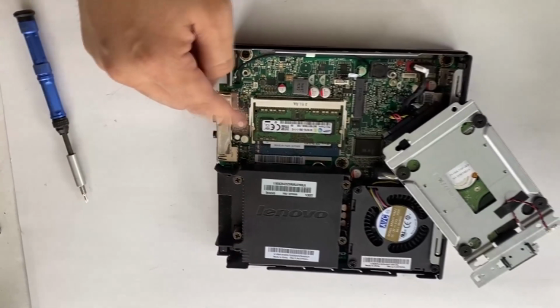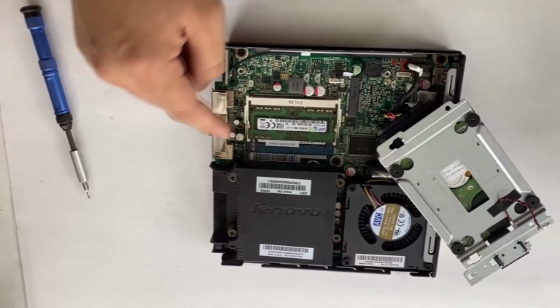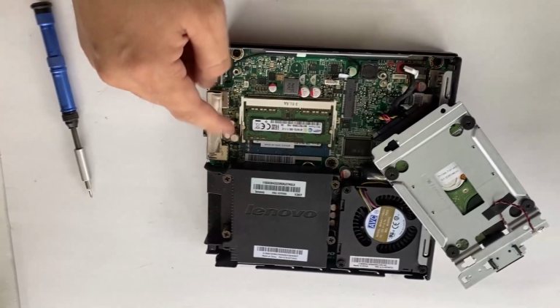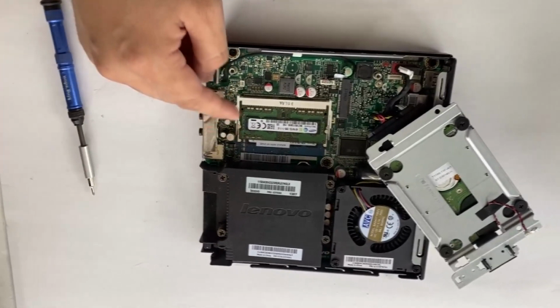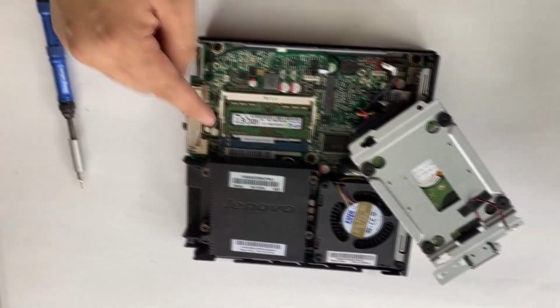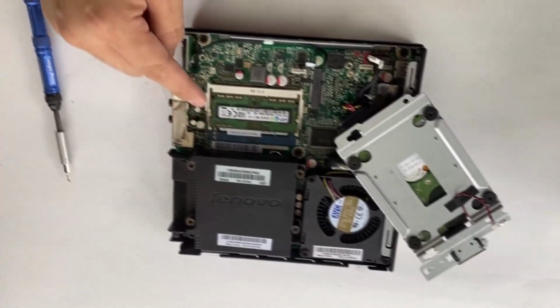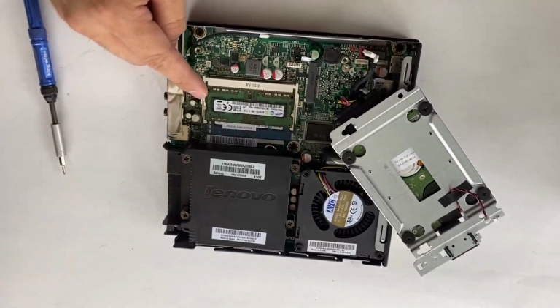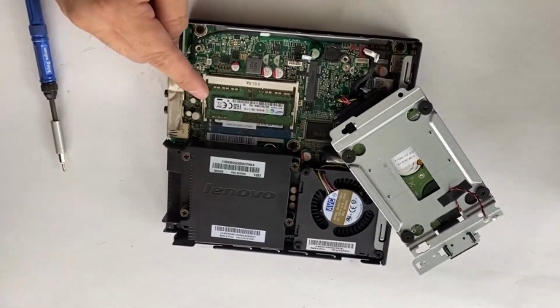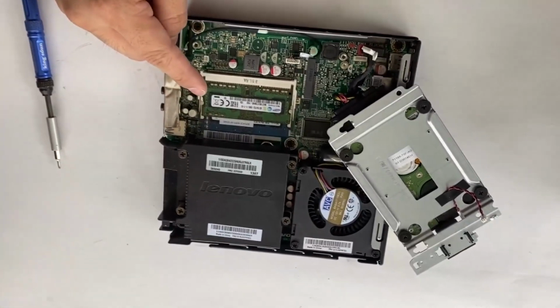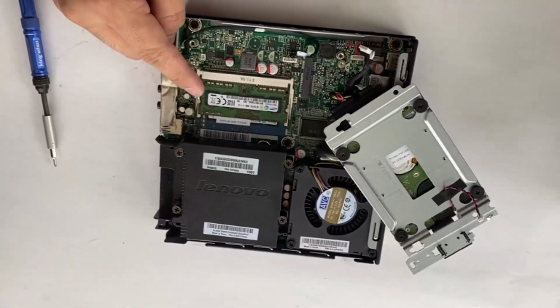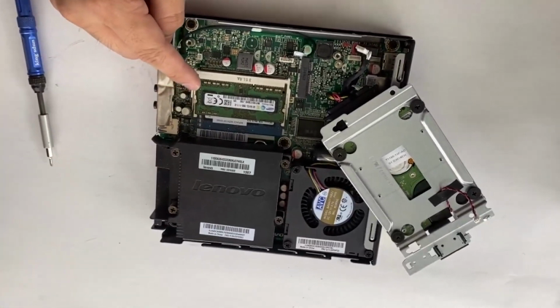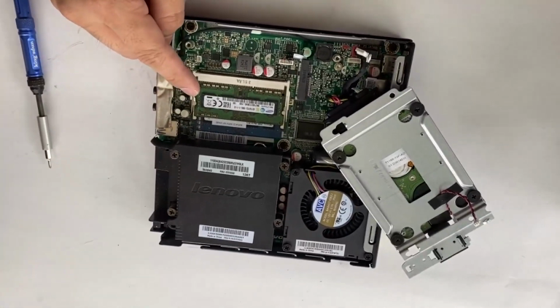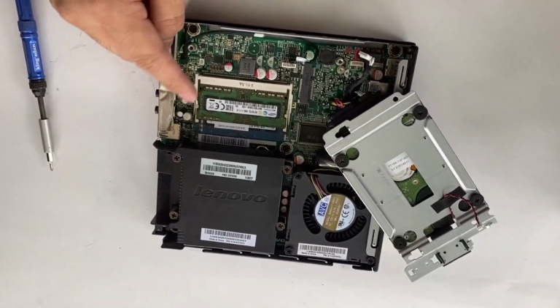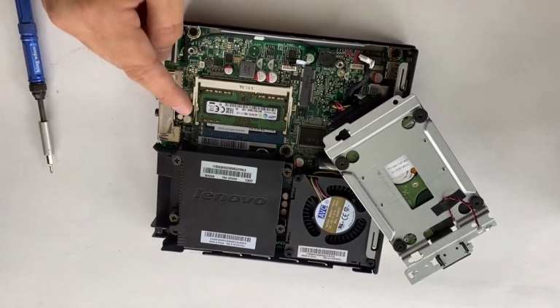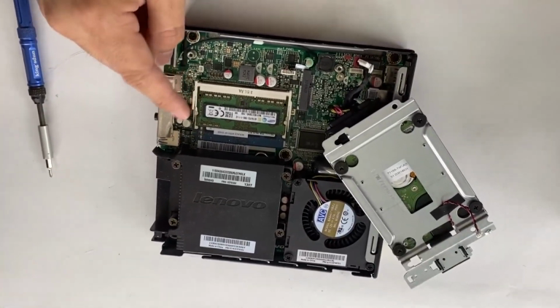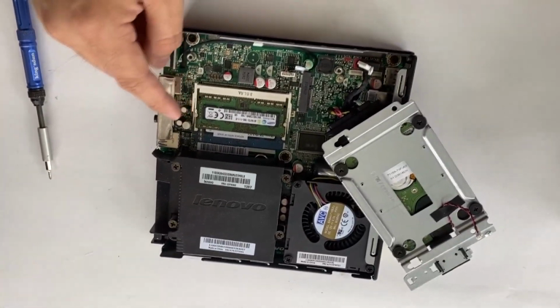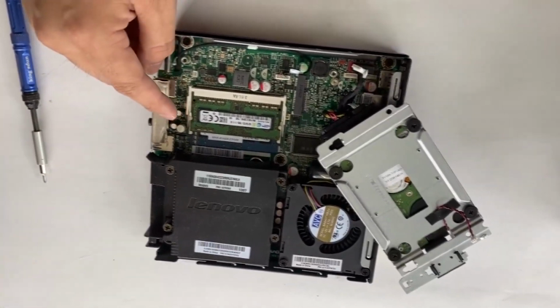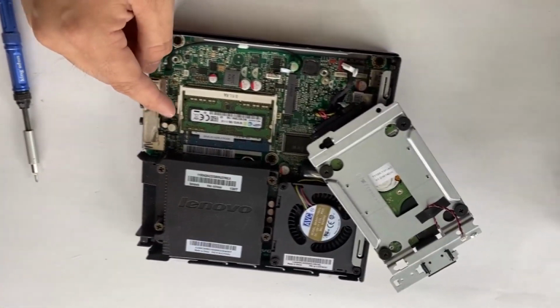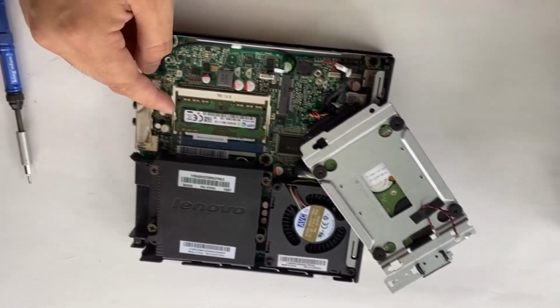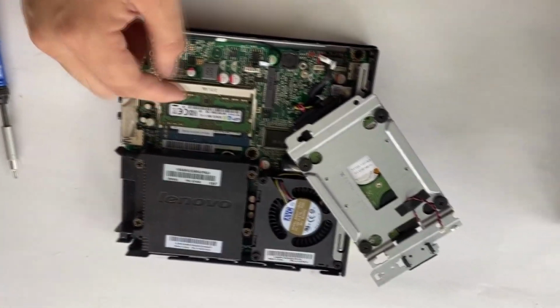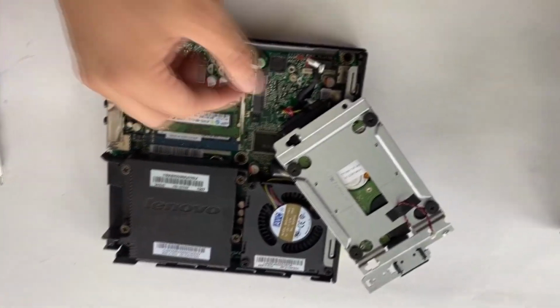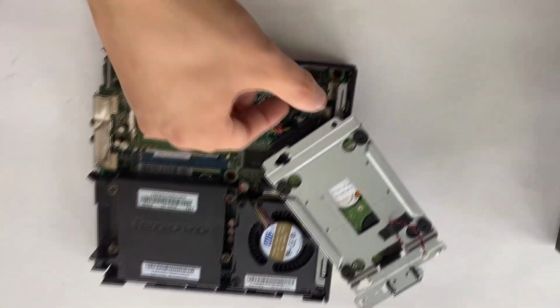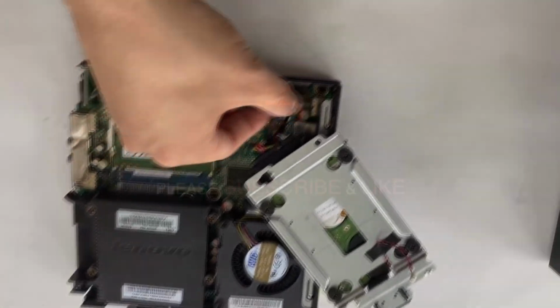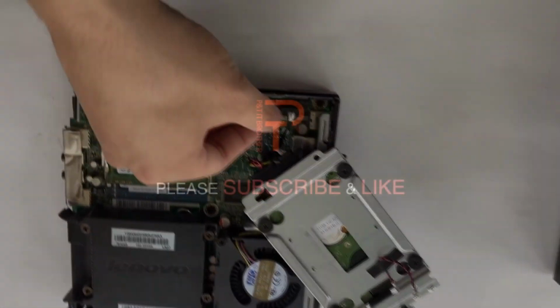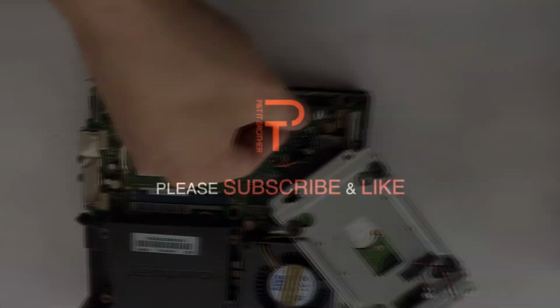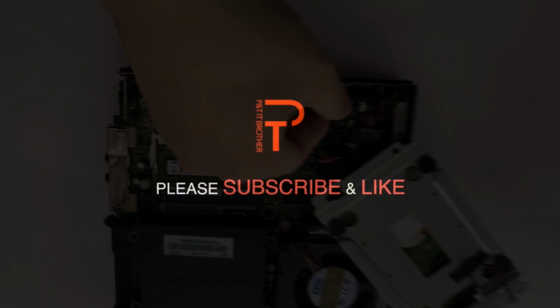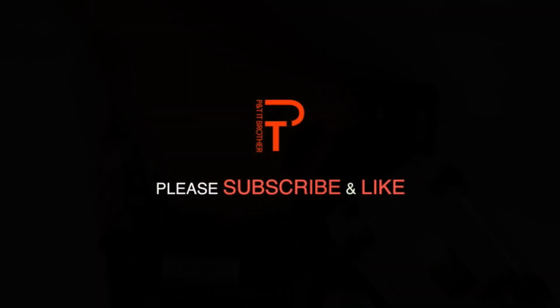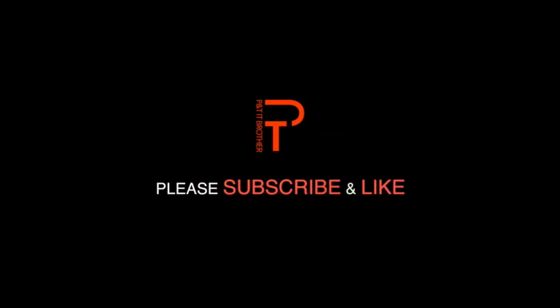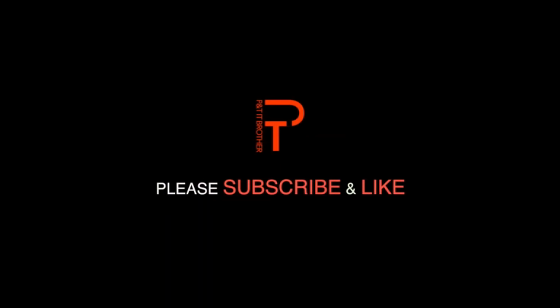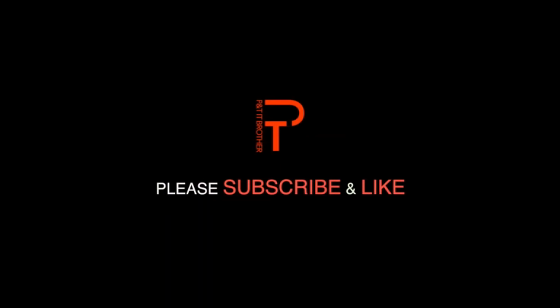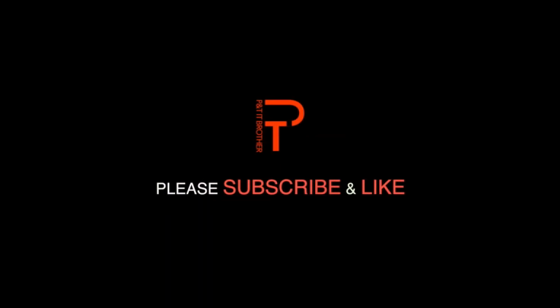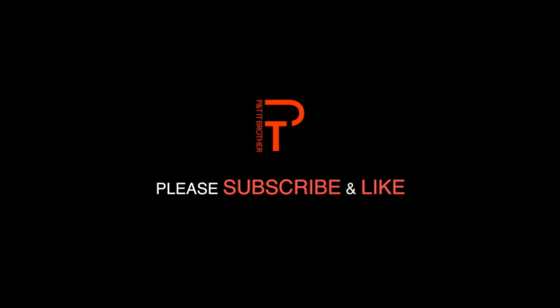Thank you for watching, and if you have any questions leave a comment — I'll do my best to answer. Bye!